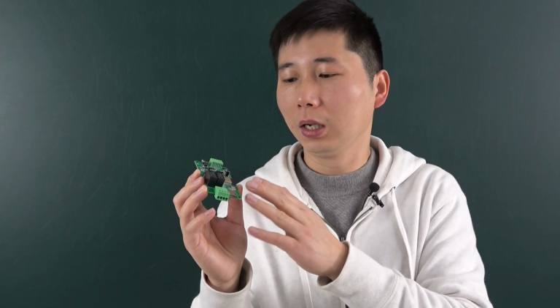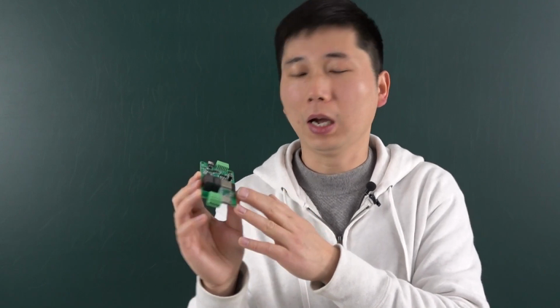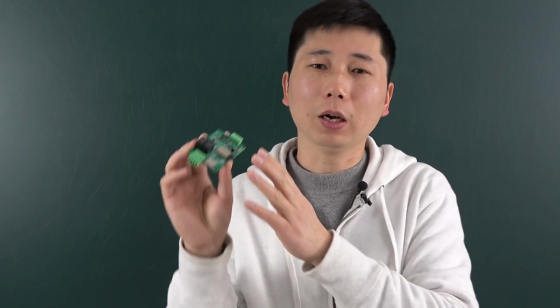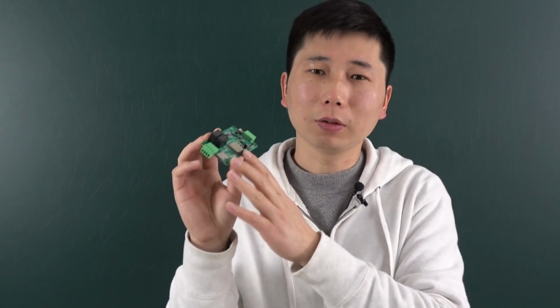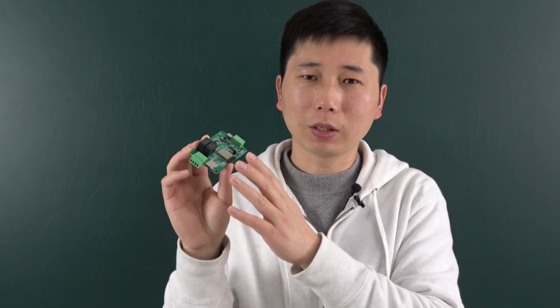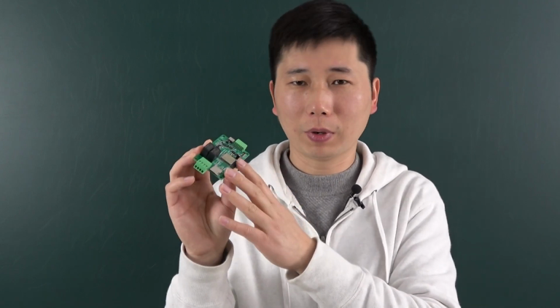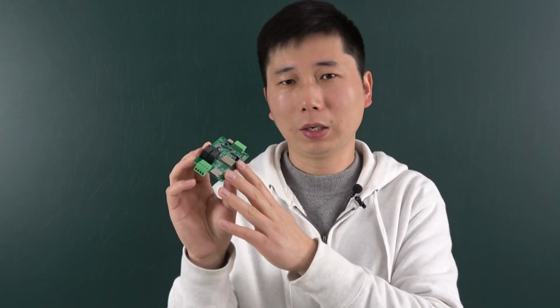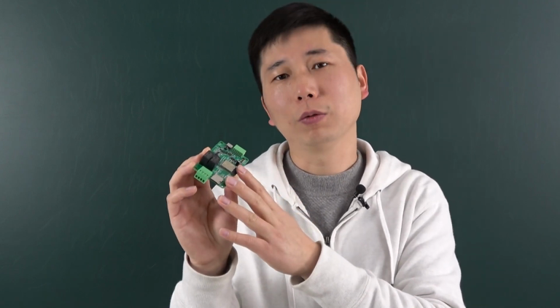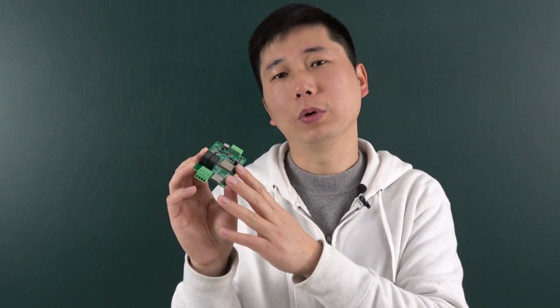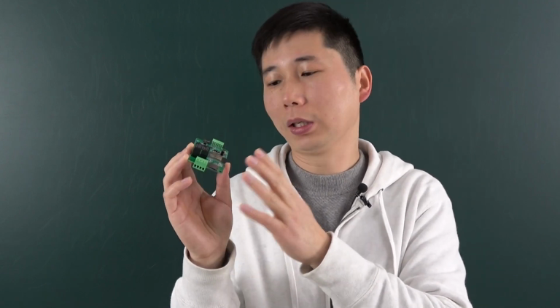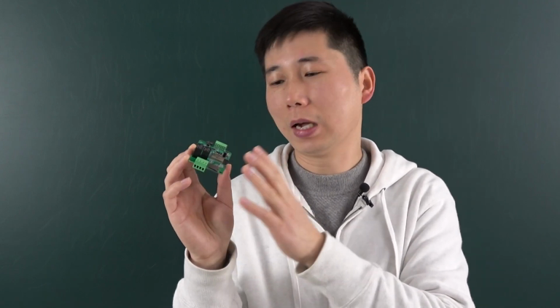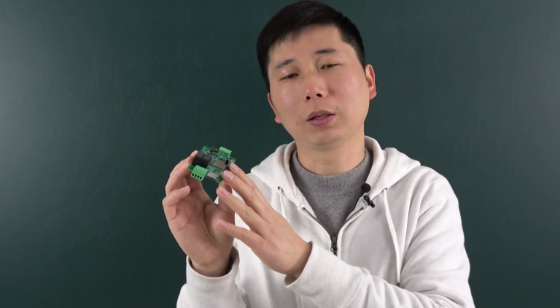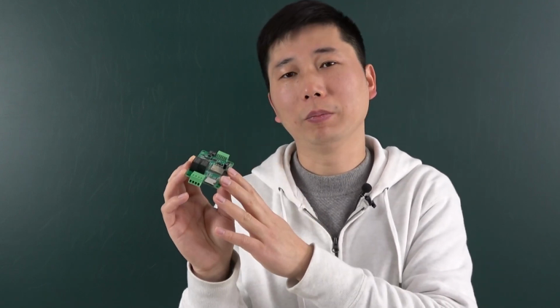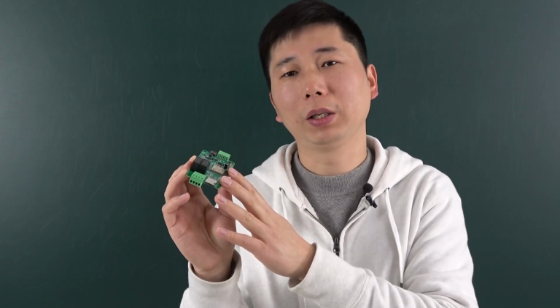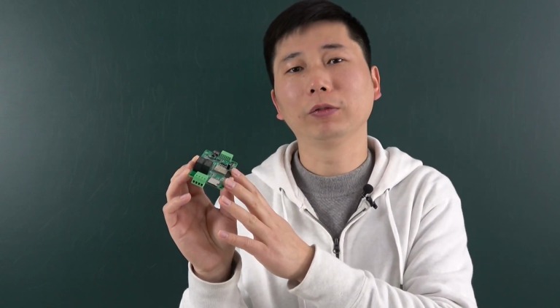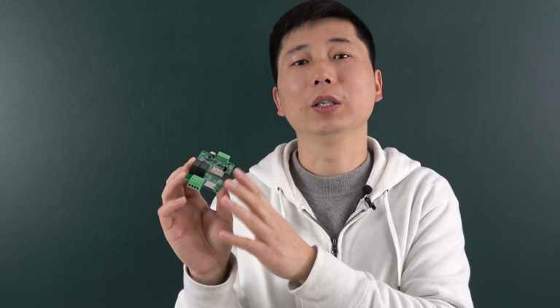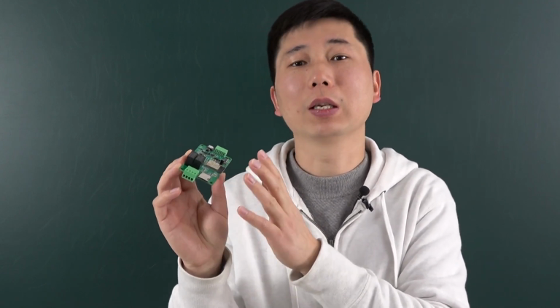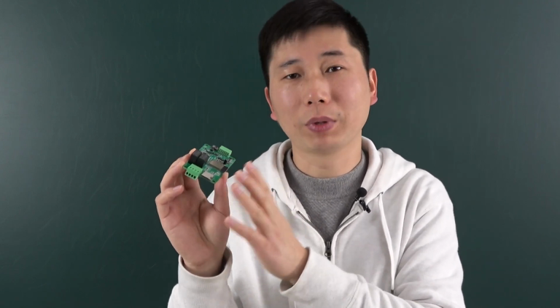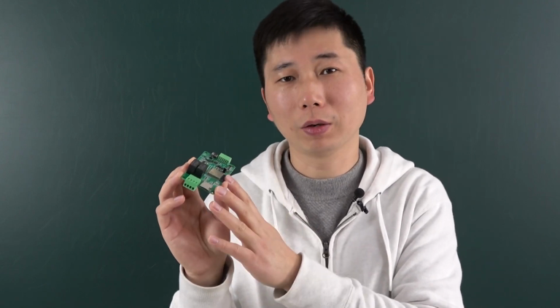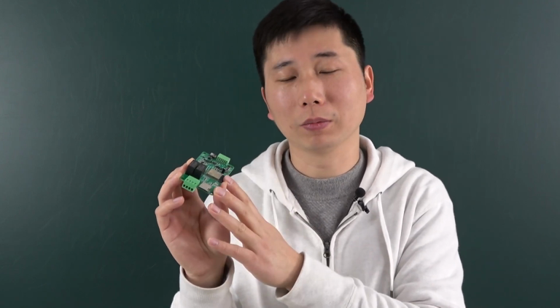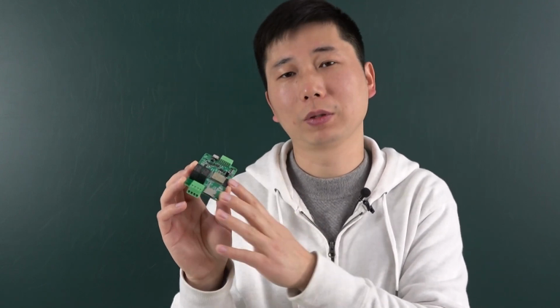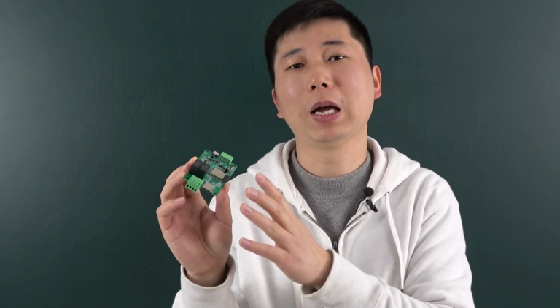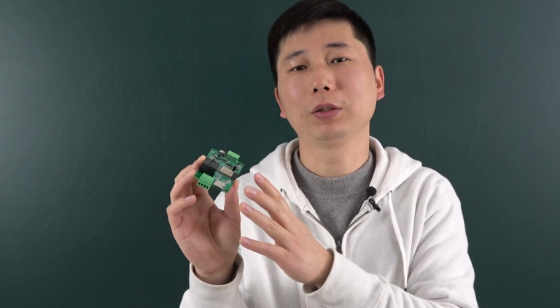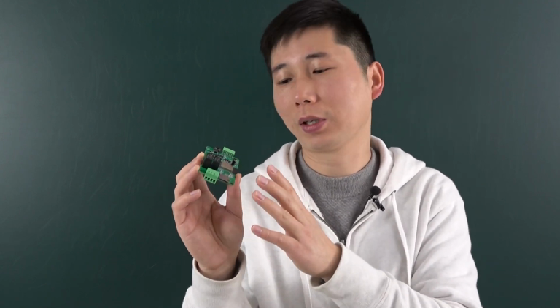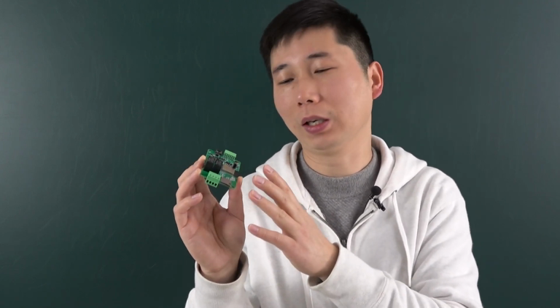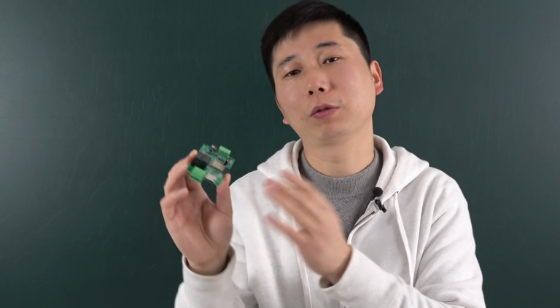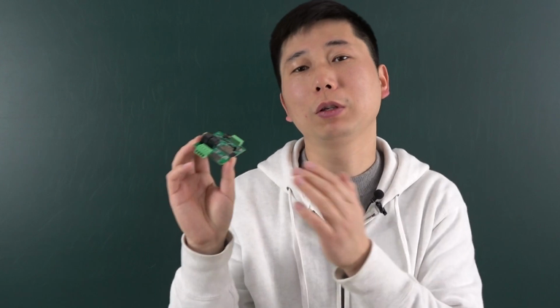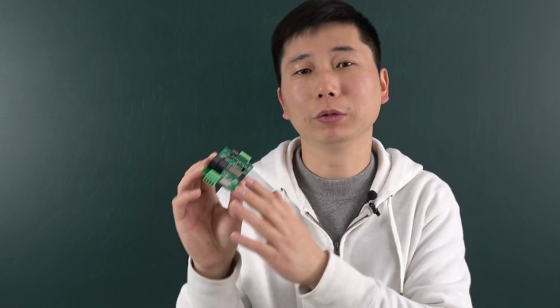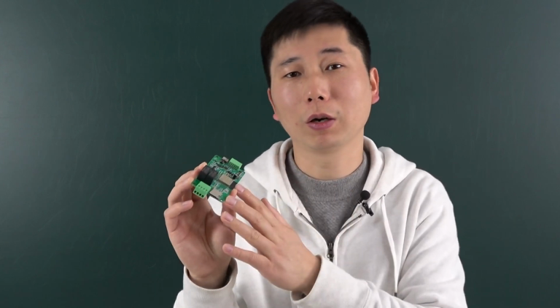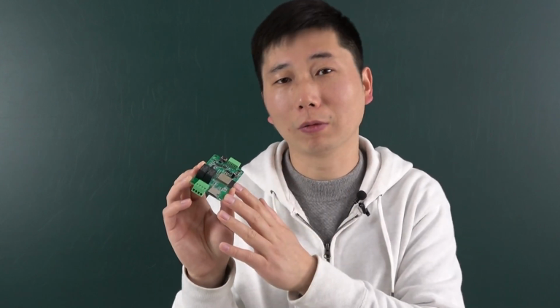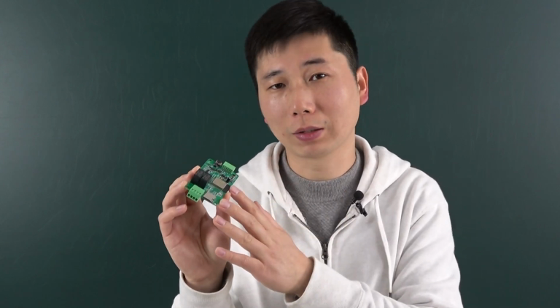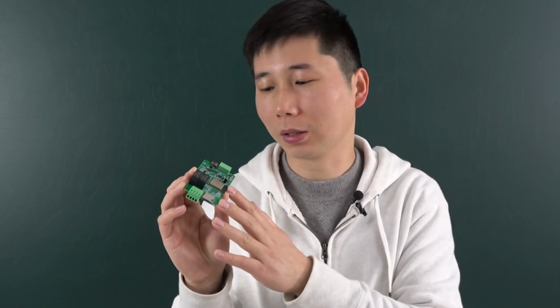So you can list and view the history of the sensor state. Also, this board is designed for ESPHome, so that you can integrate it into your Home Assistant.